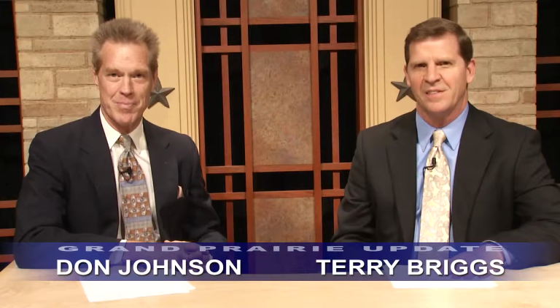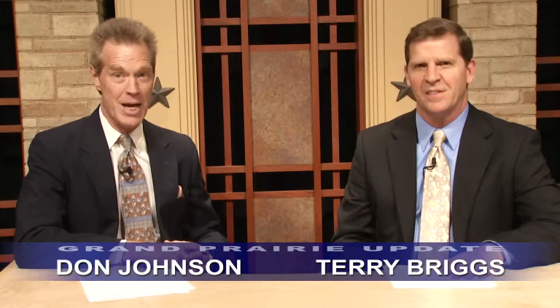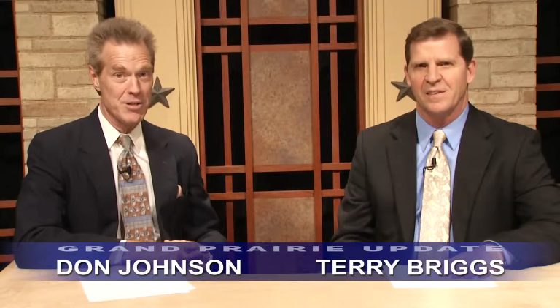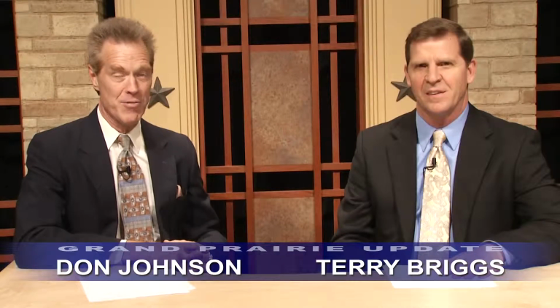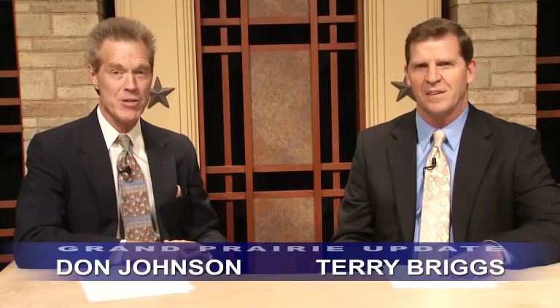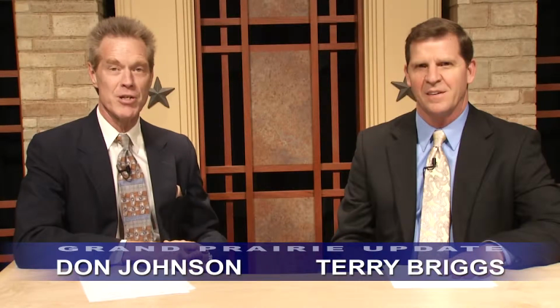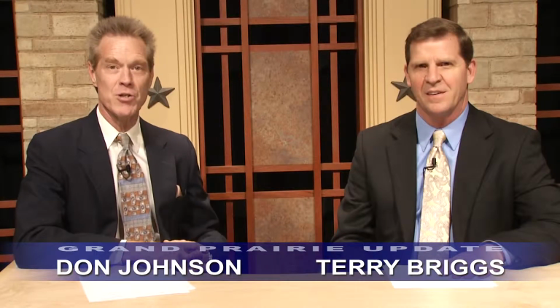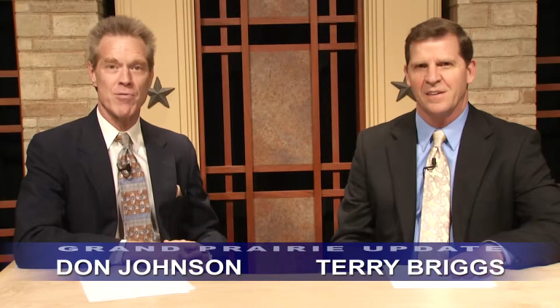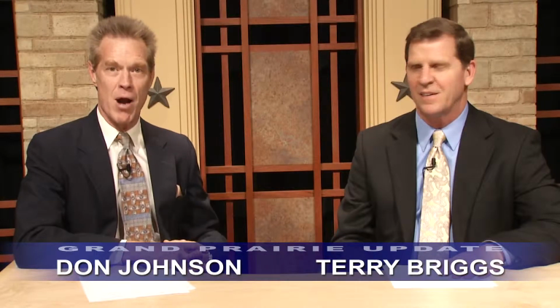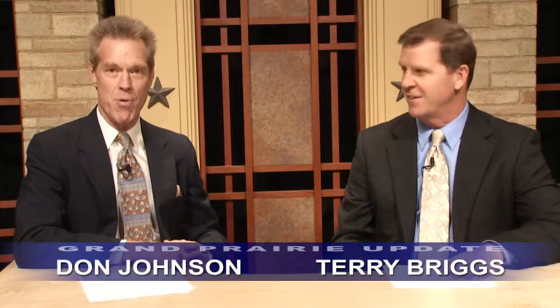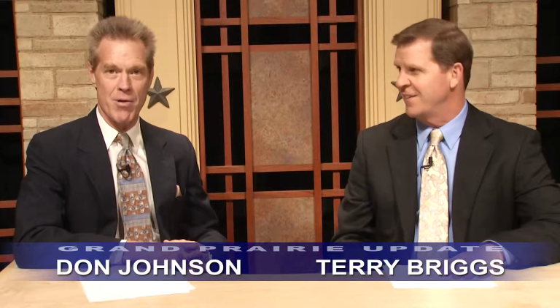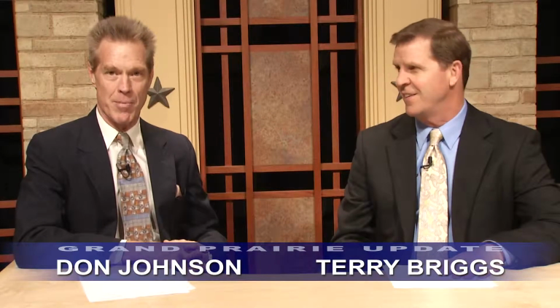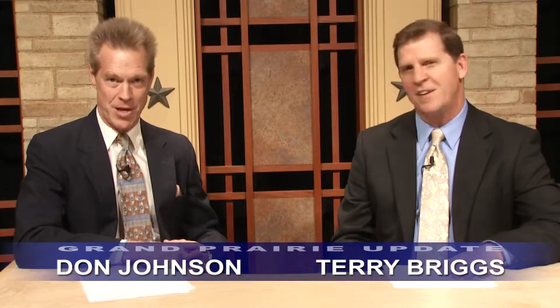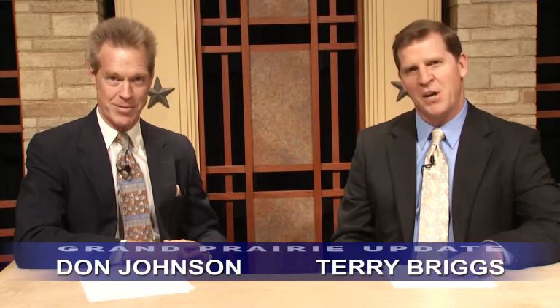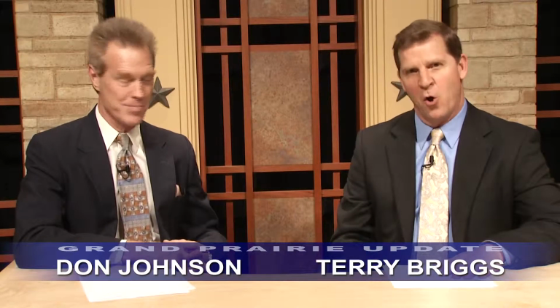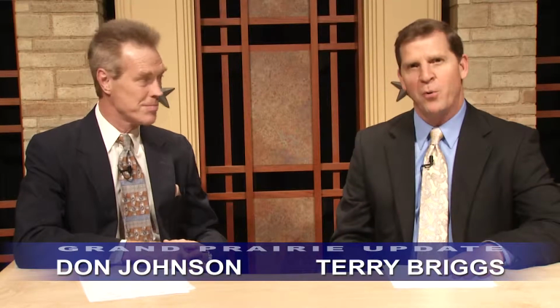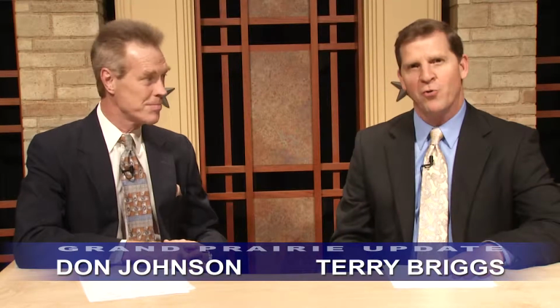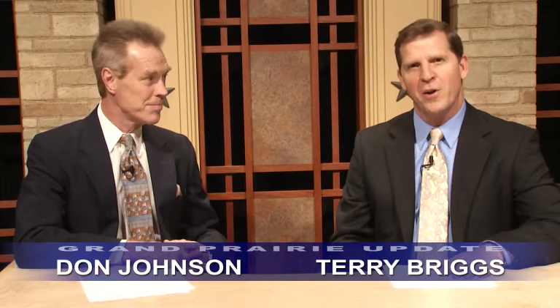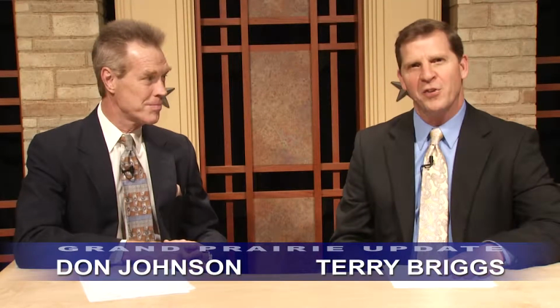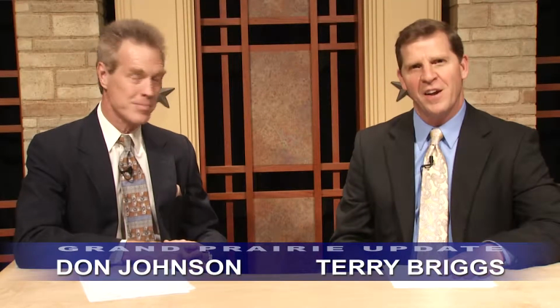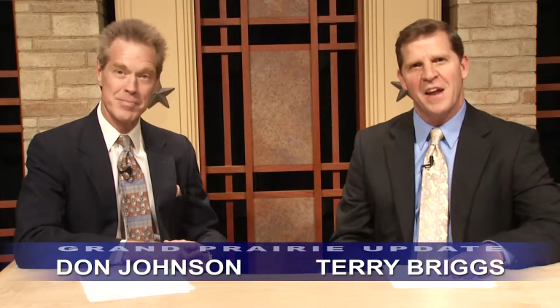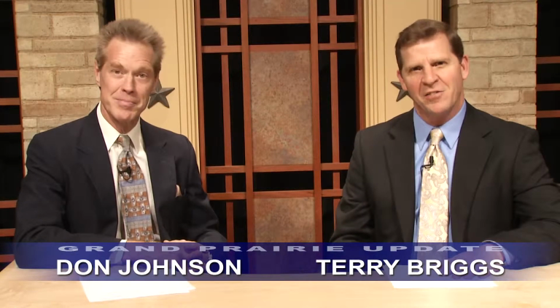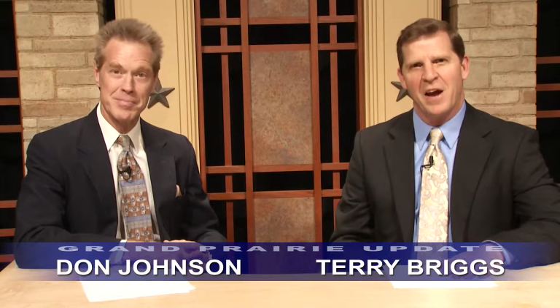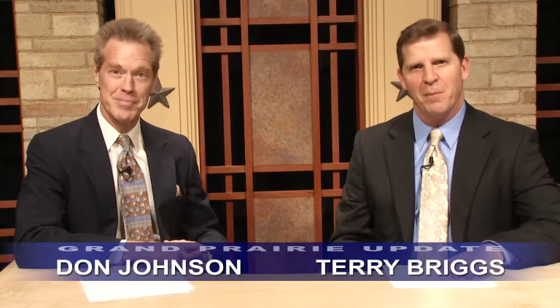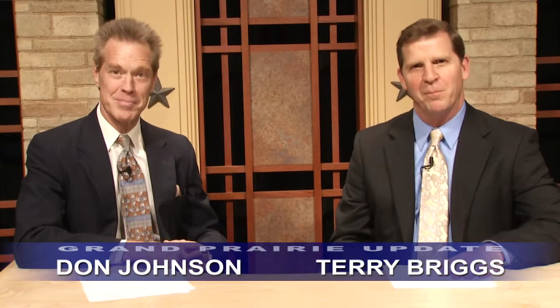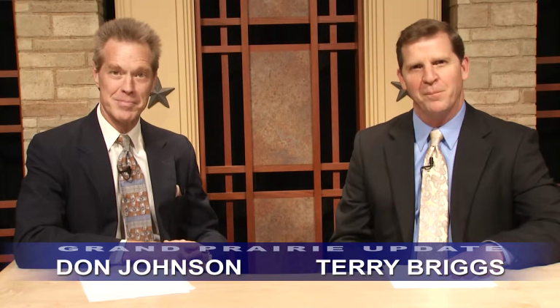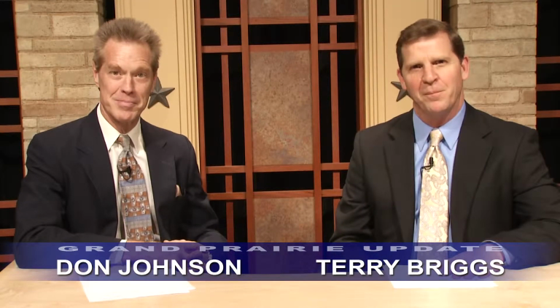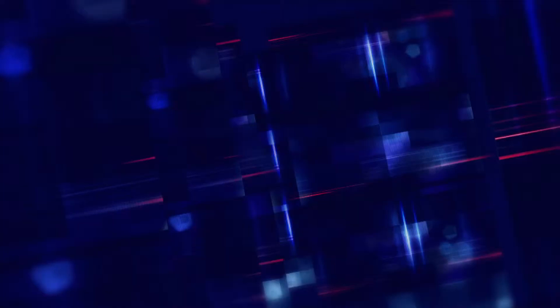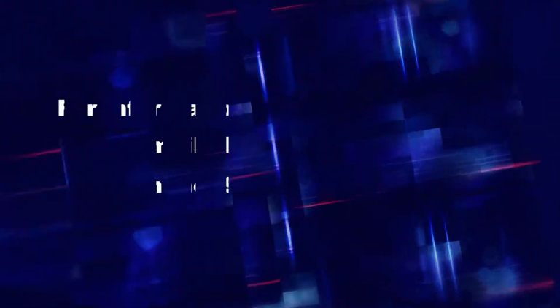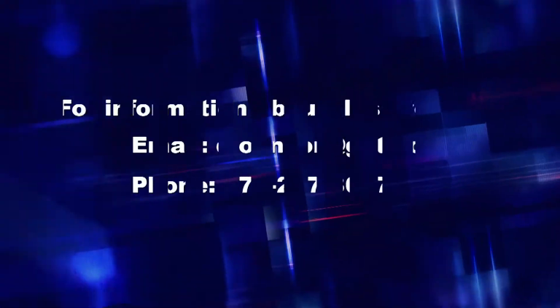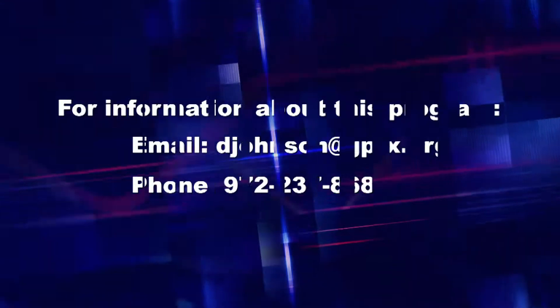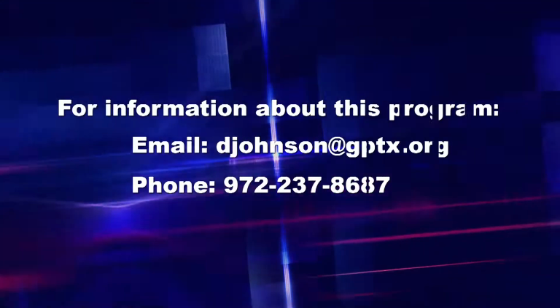That's it for this edition of Grand Prairie Update. Hope you'll join us again next time. Thank you.